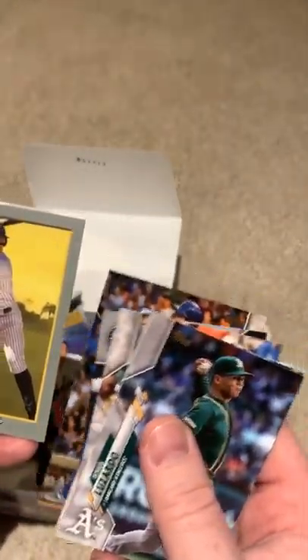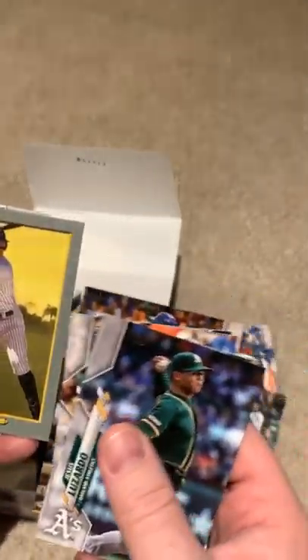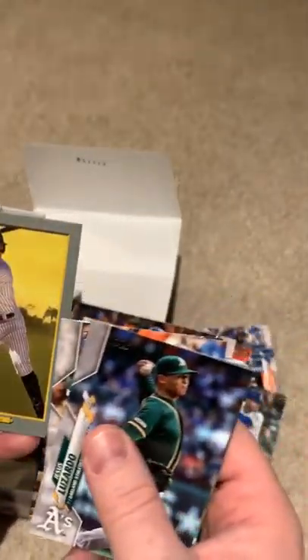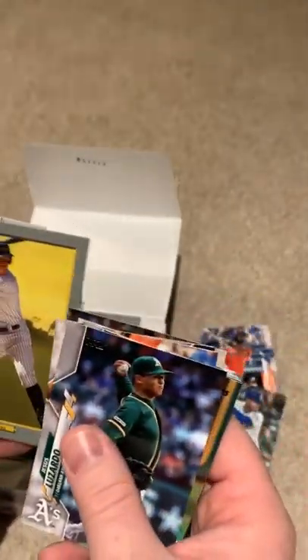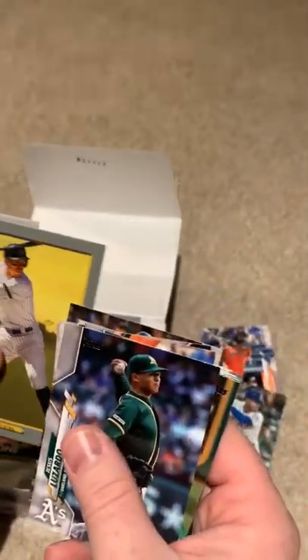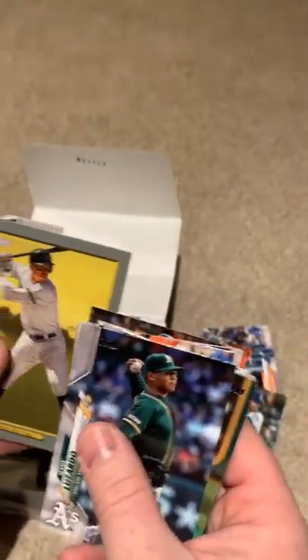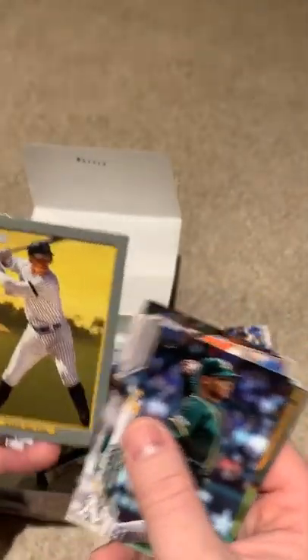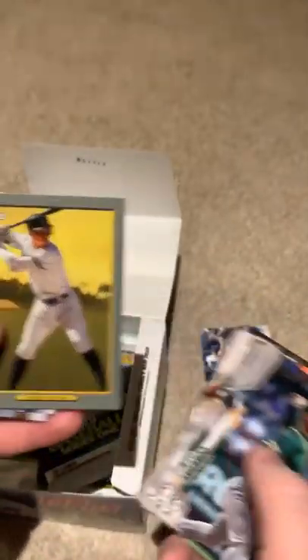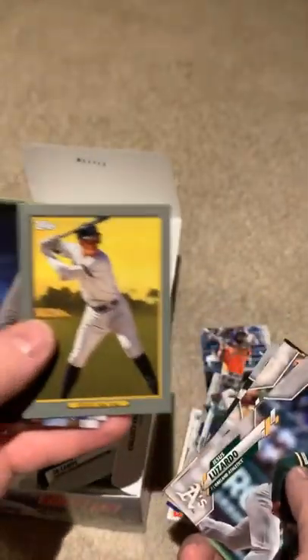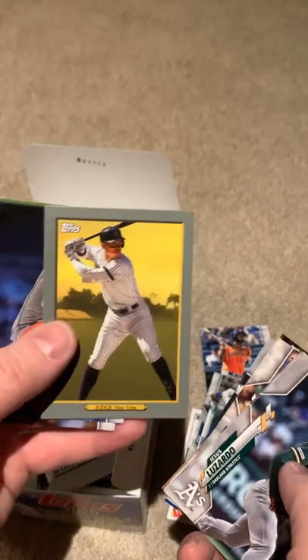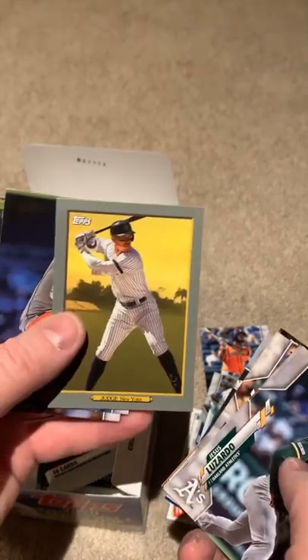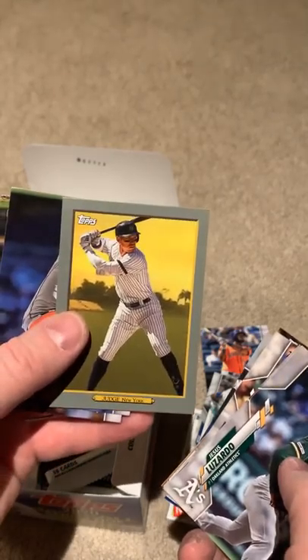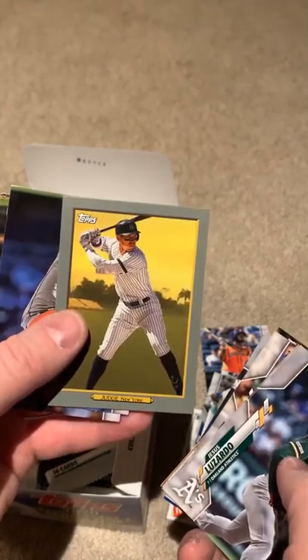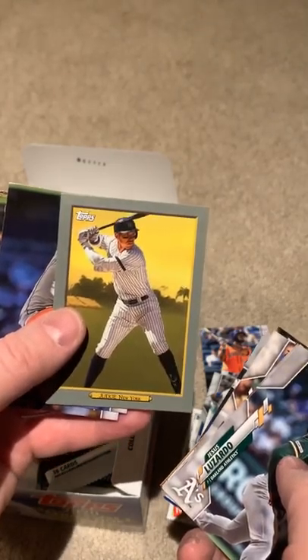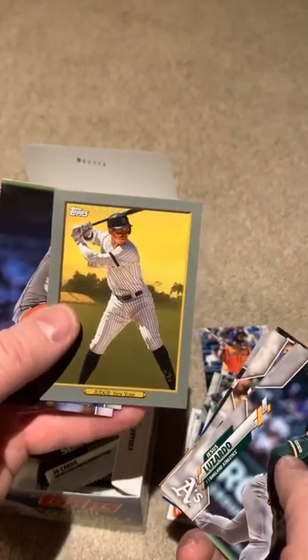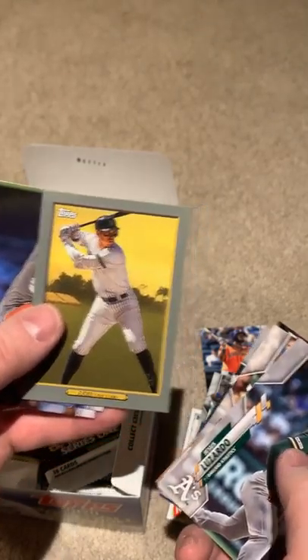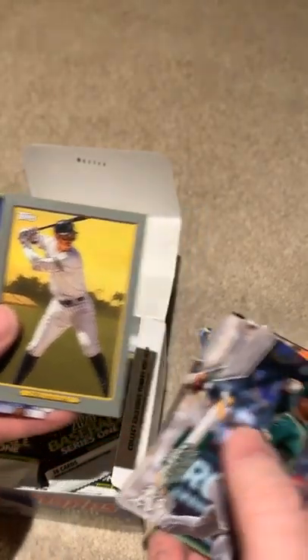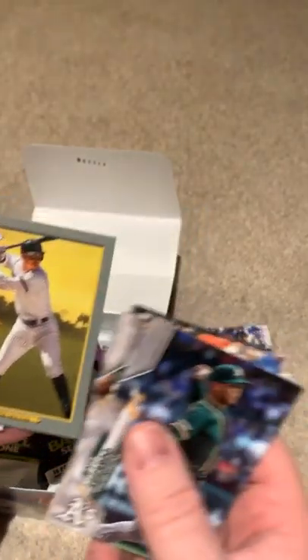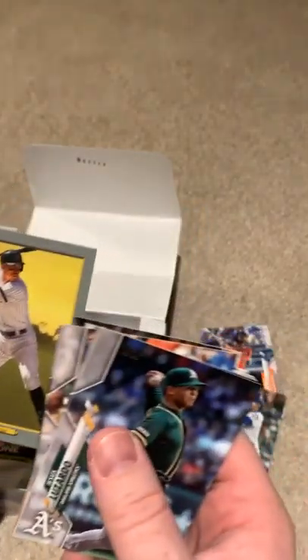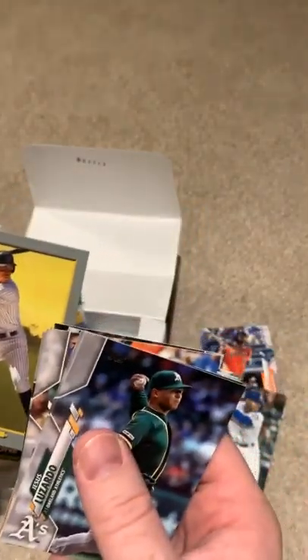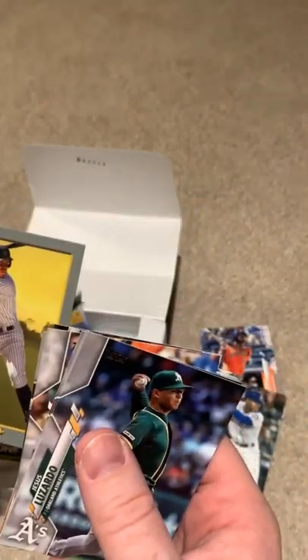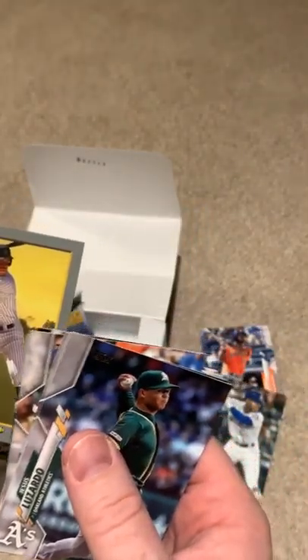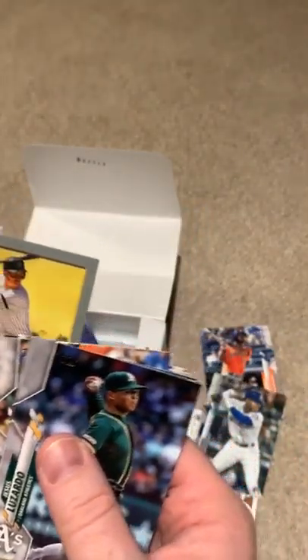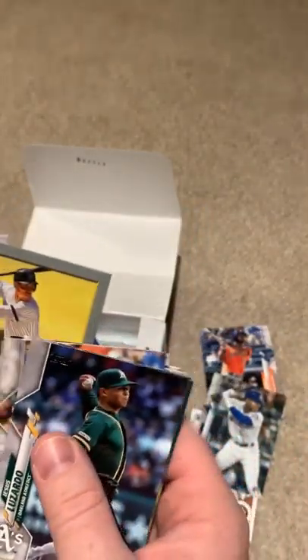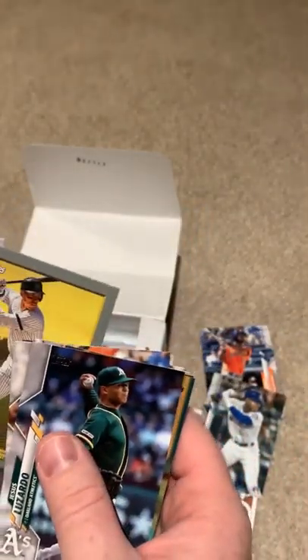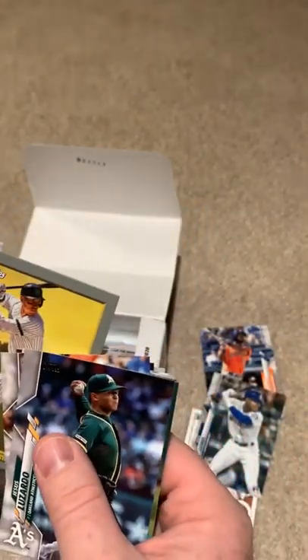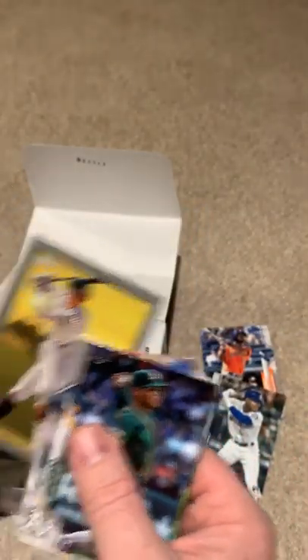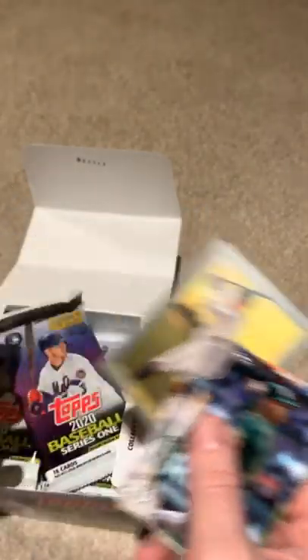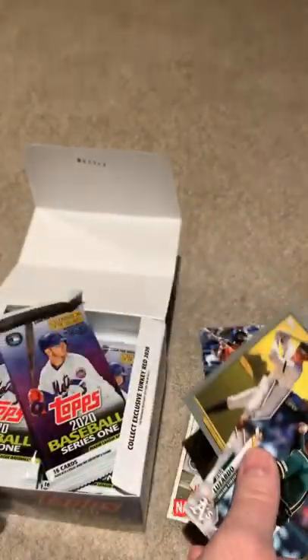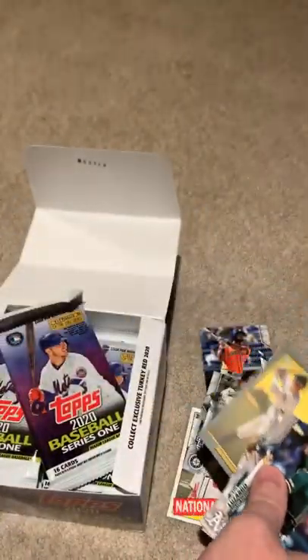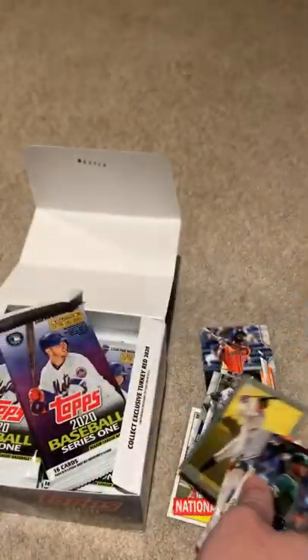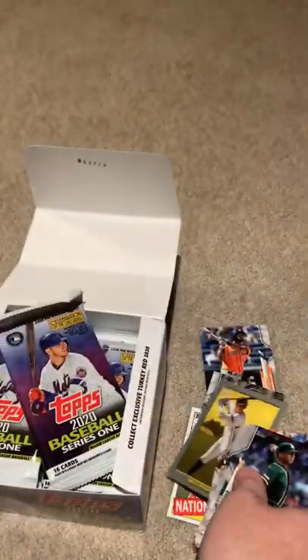There's an Aaron Judge card right there — not a bad card there as well. I'll put that down in a little pile.